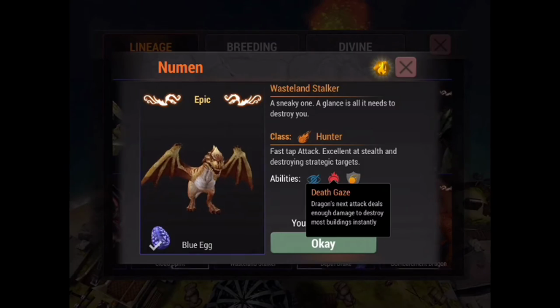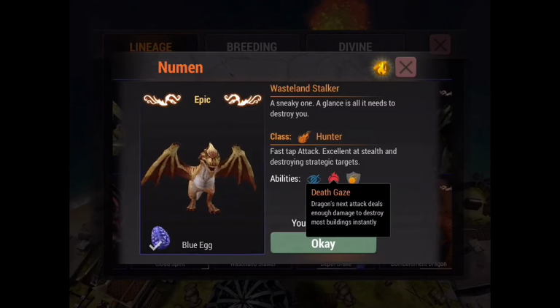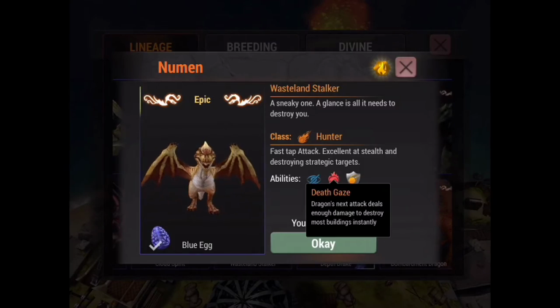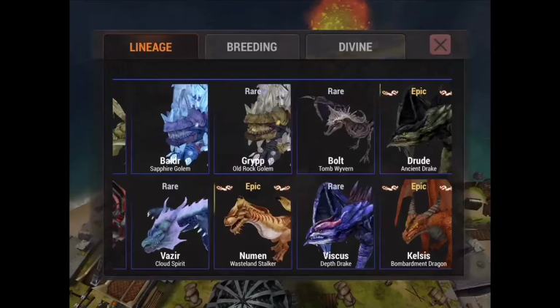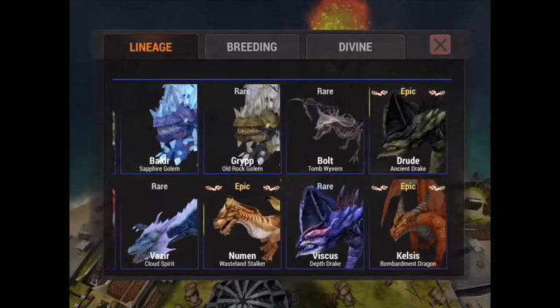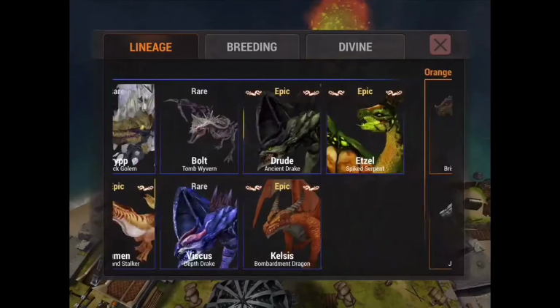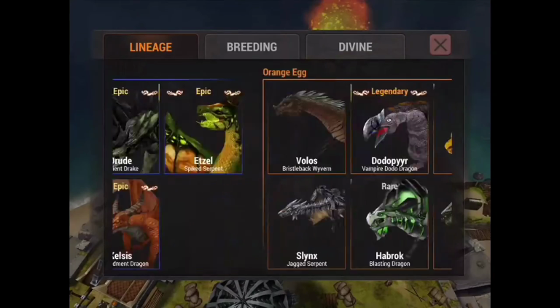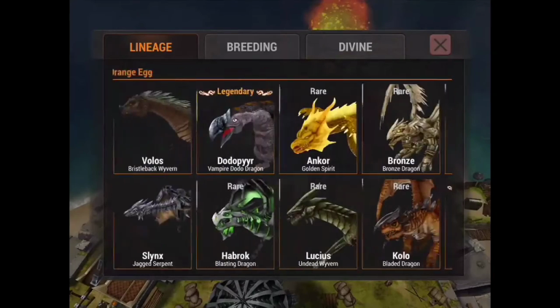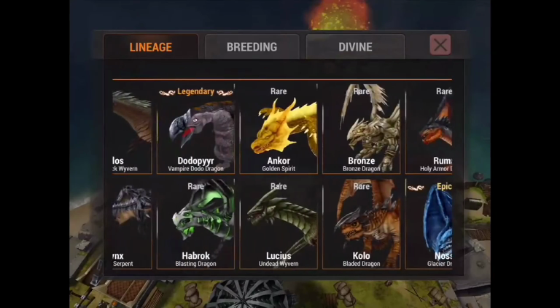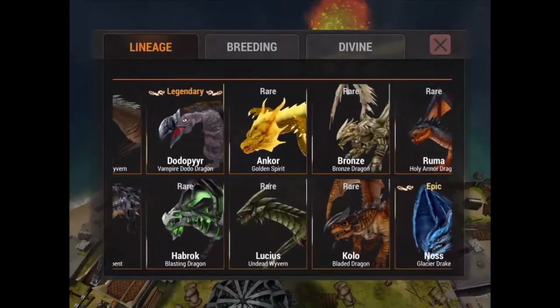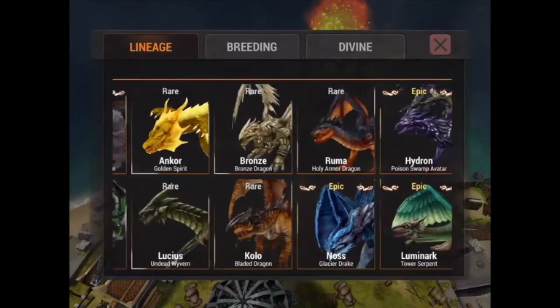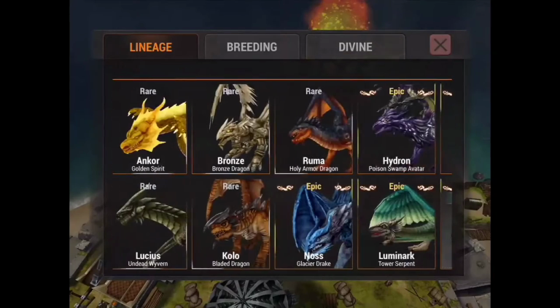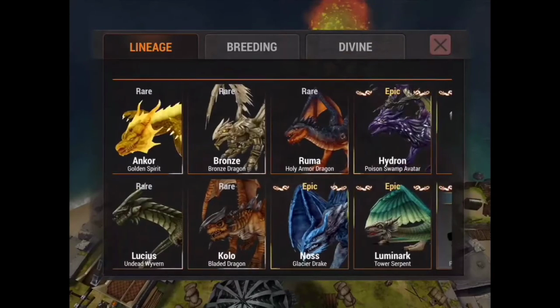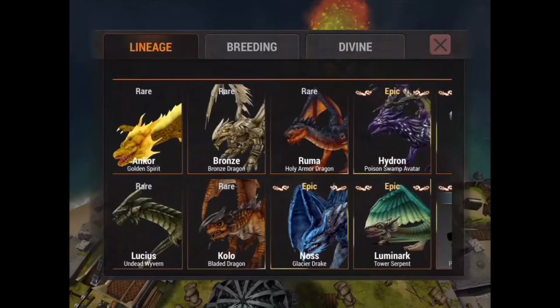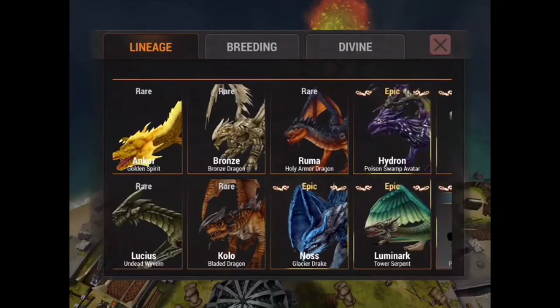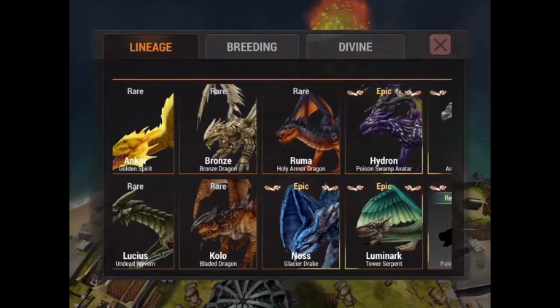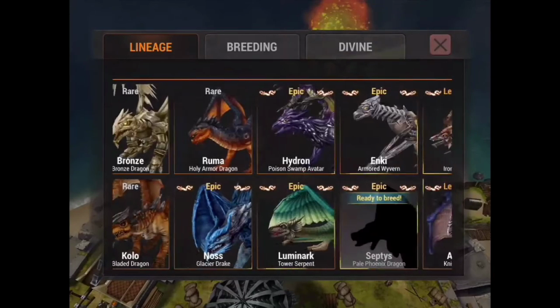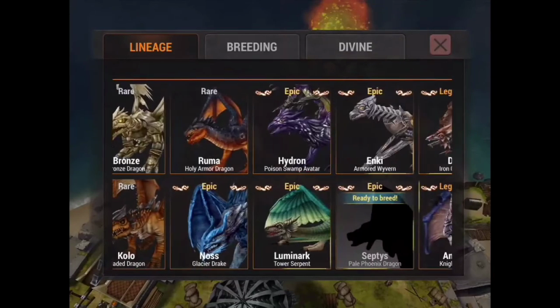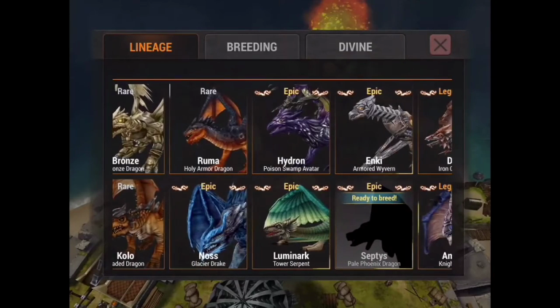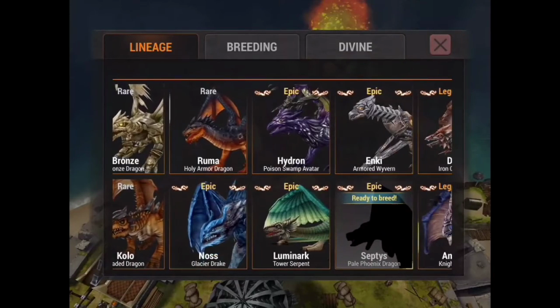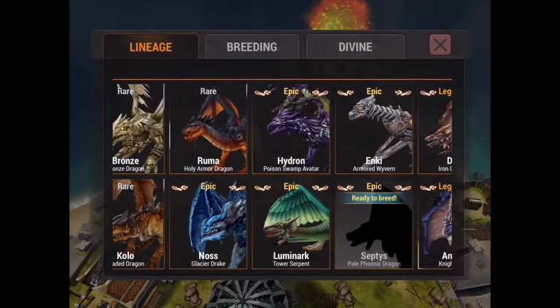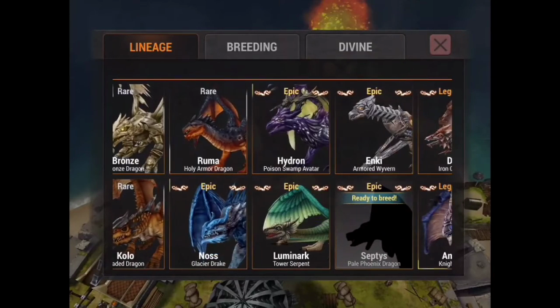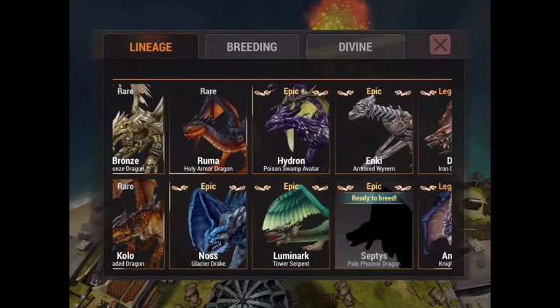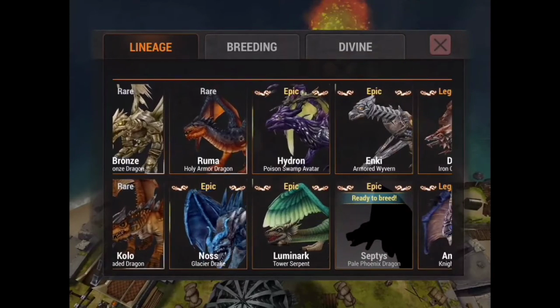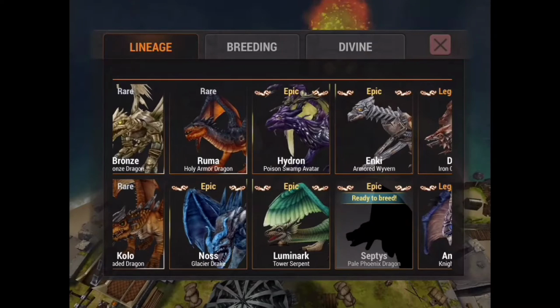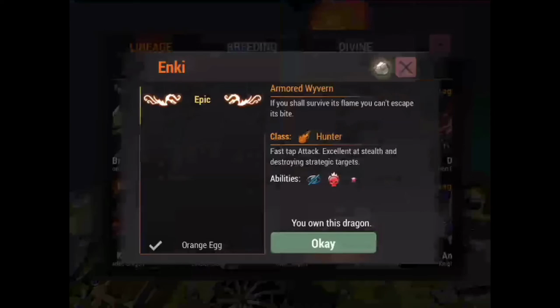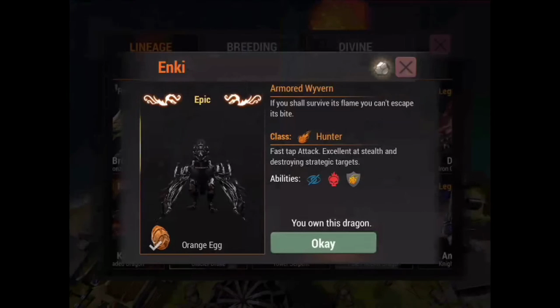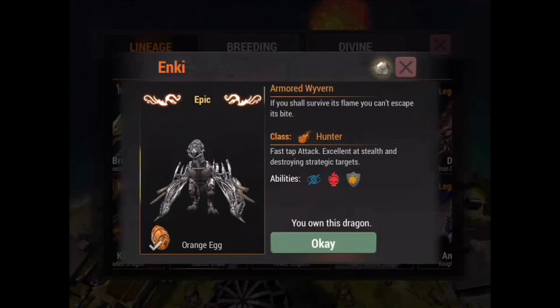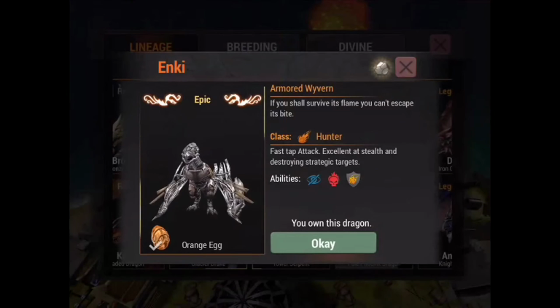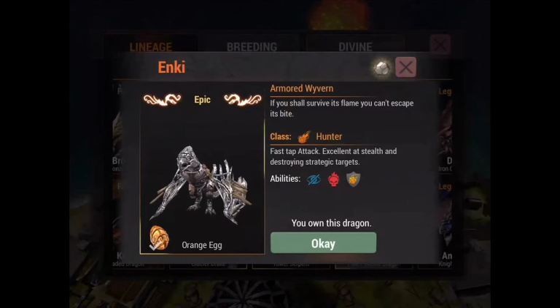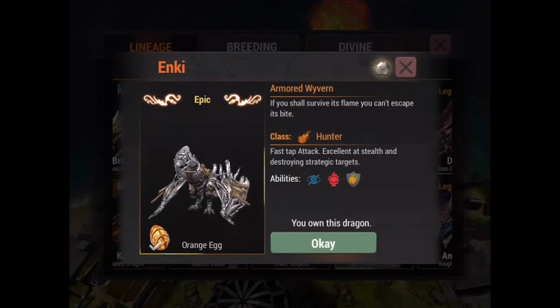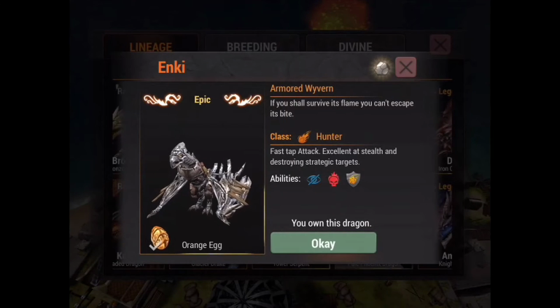Newman you have to buy unfortunately, but he's well worth it in my opinion. He has Cloak, which is one of the best spells in the game aside from Steel Essence and Death Gaze. Moving on, the orange tier only has one very good dragon.